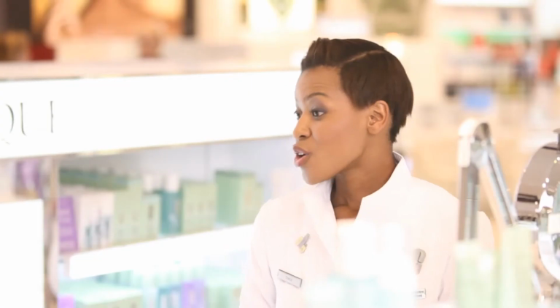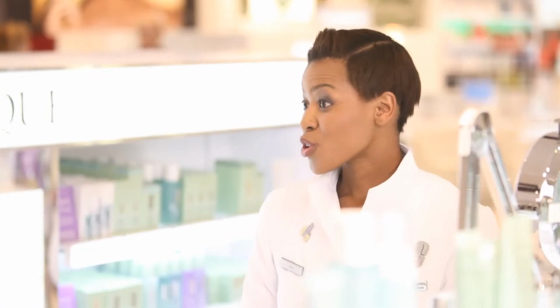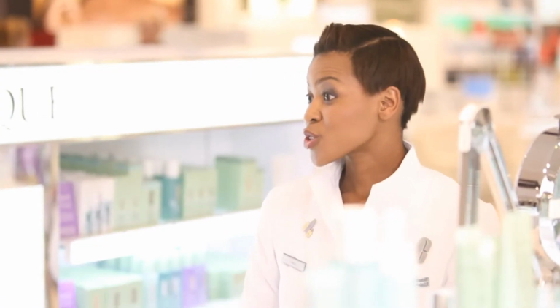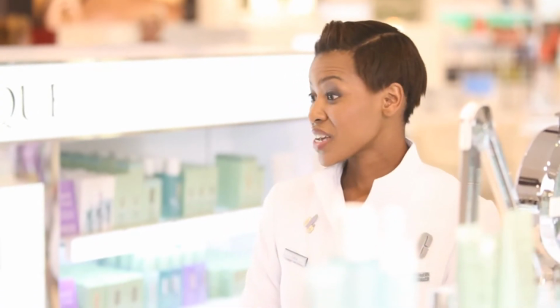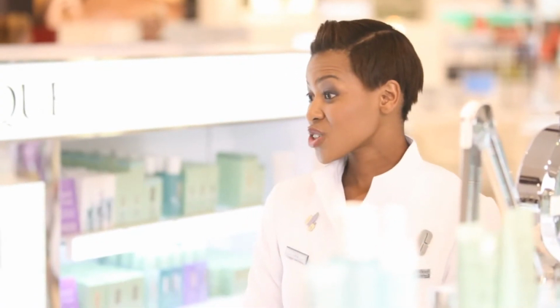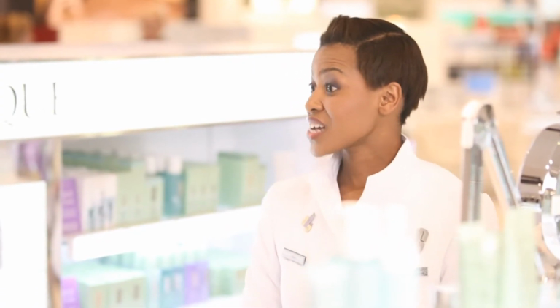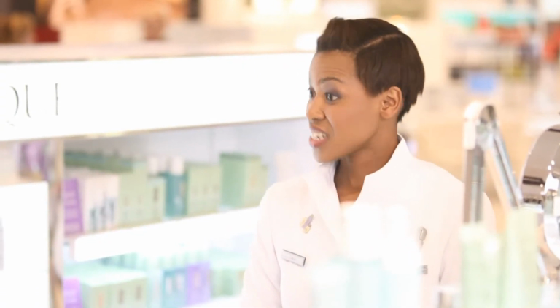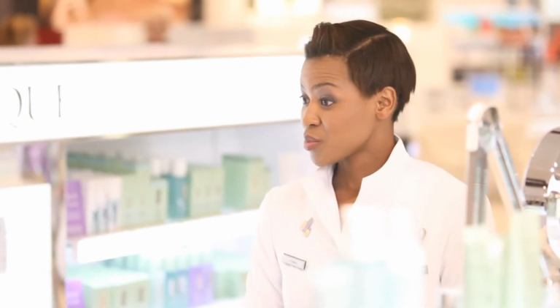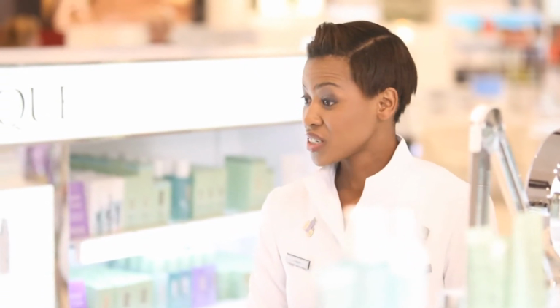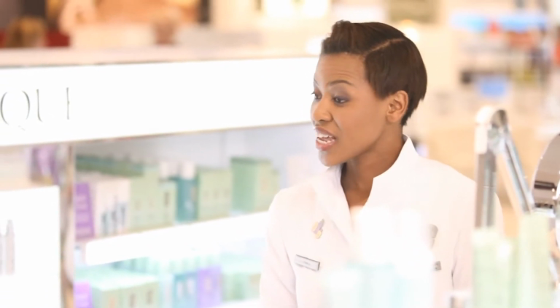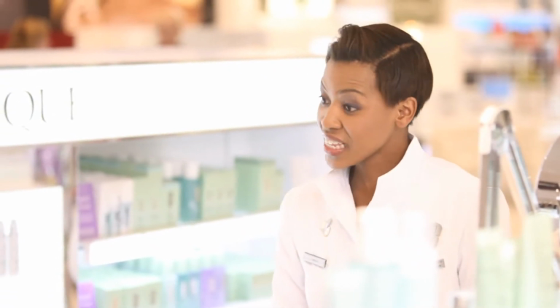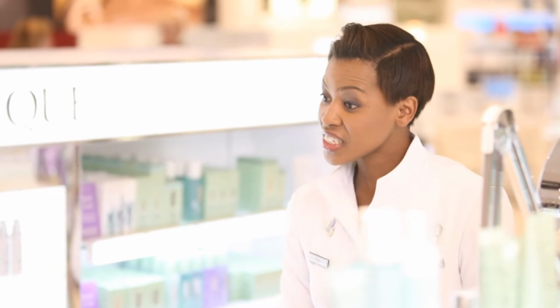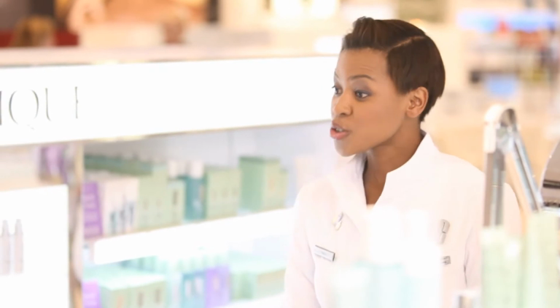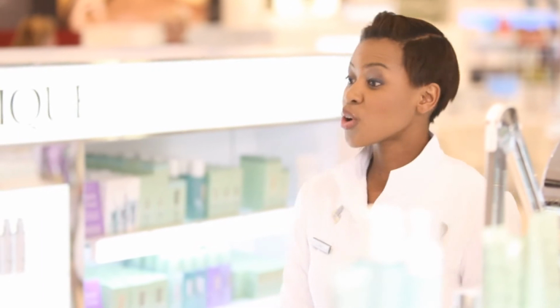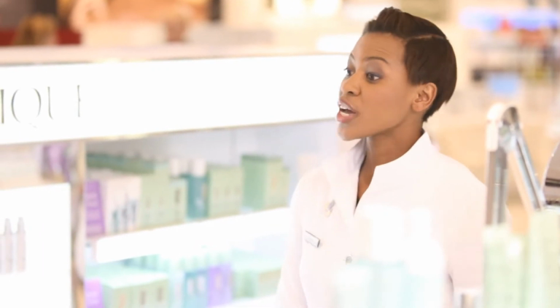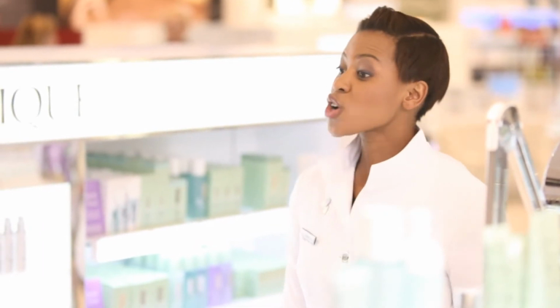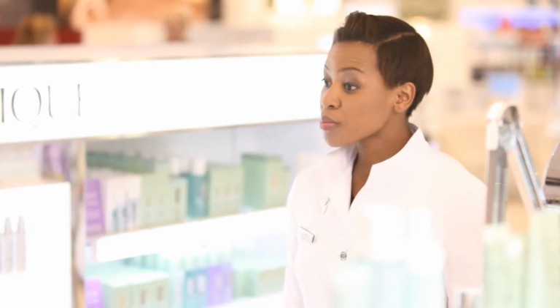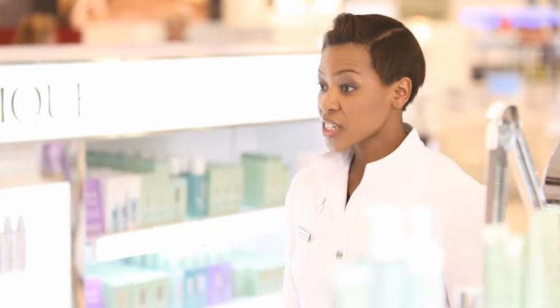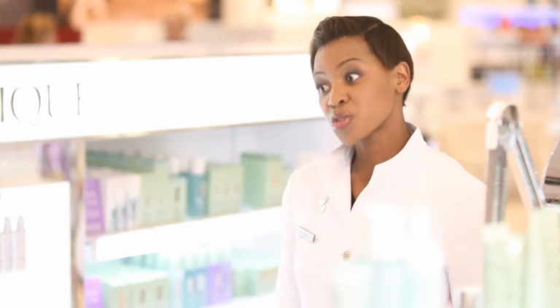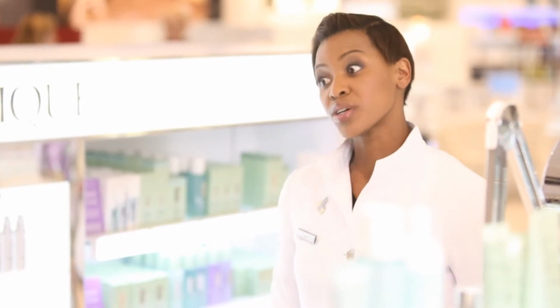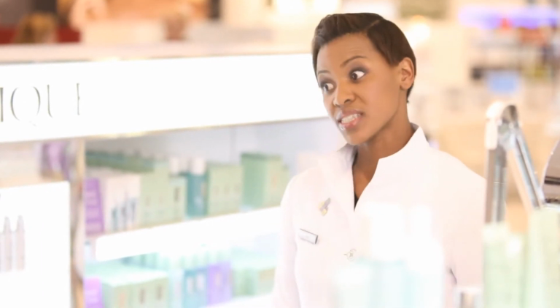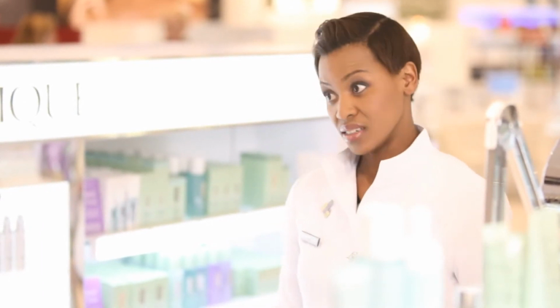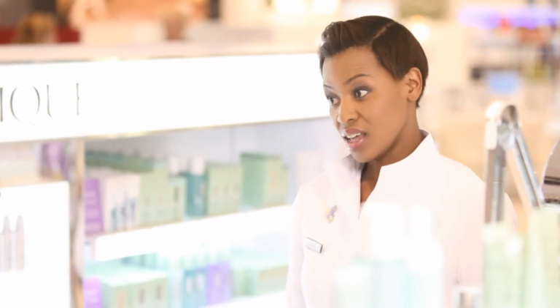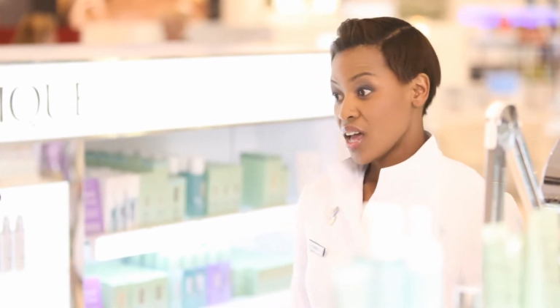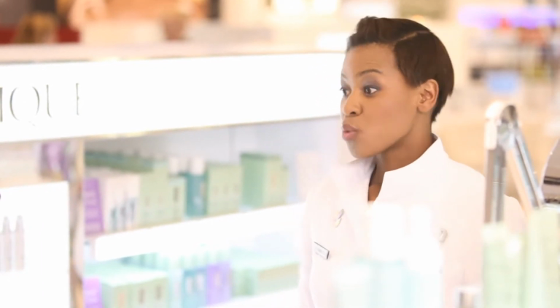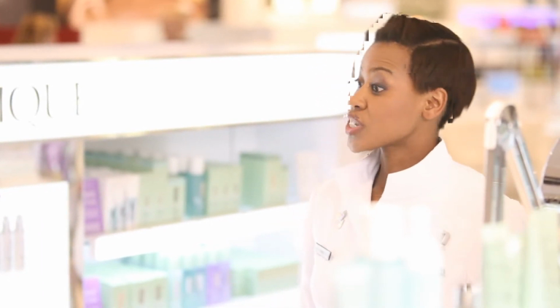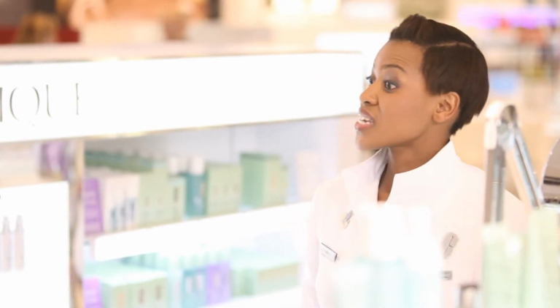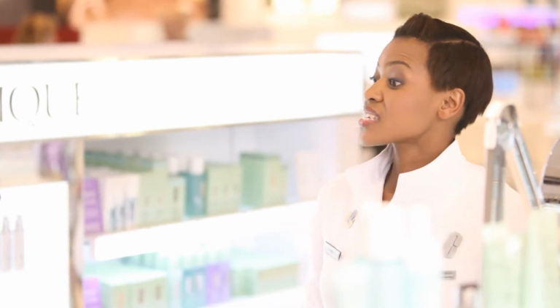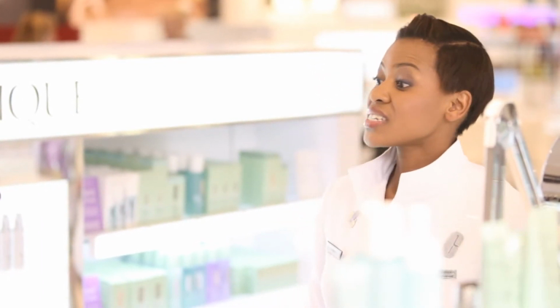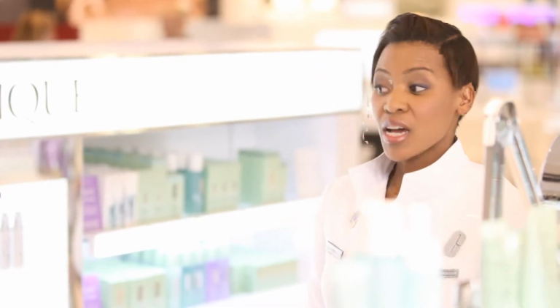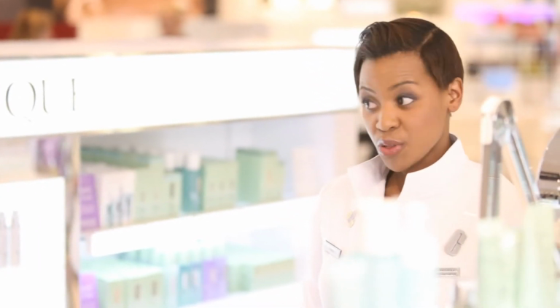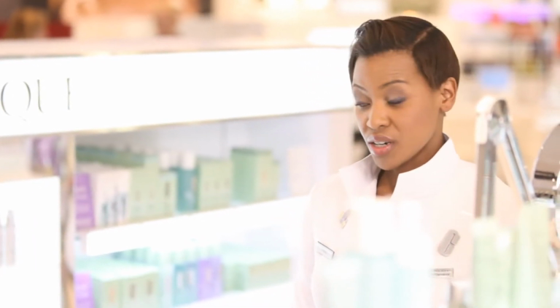Rose, based on our assessment, at Clinique you are a combination oily skin, which is a skin type 3.